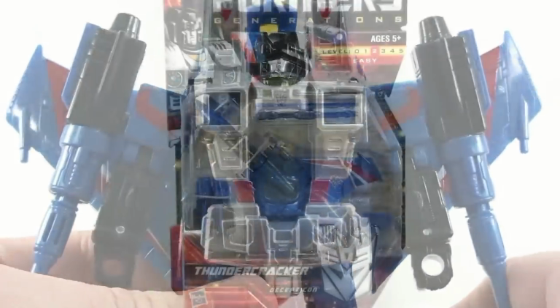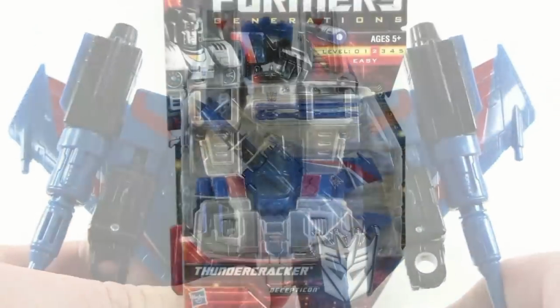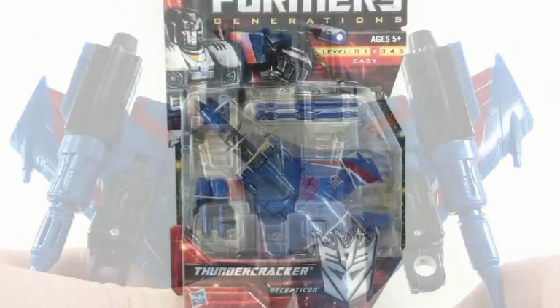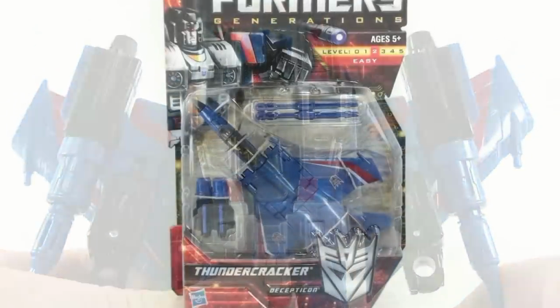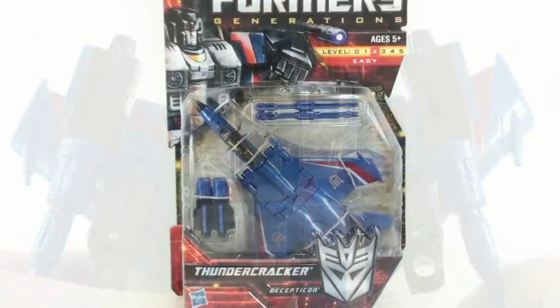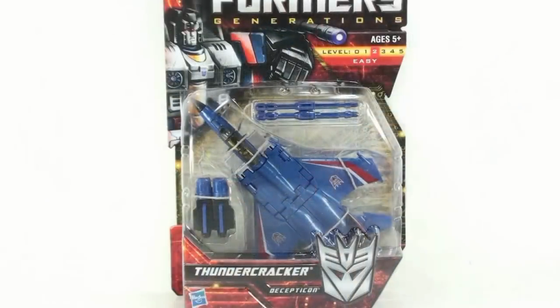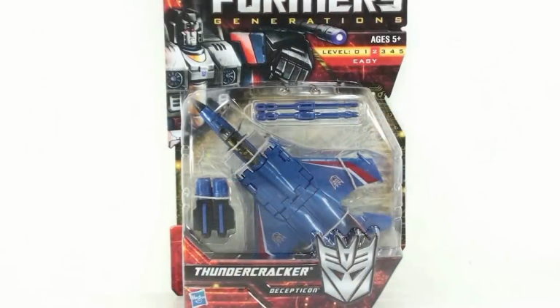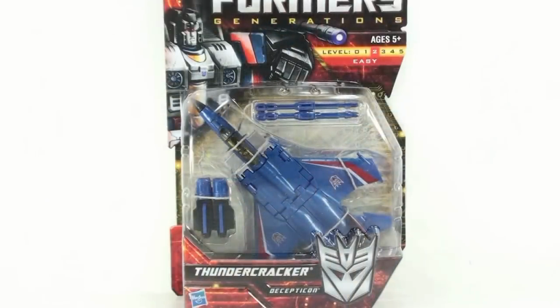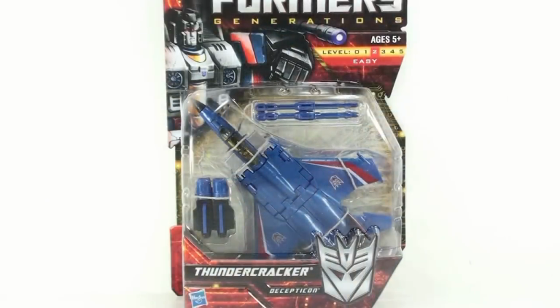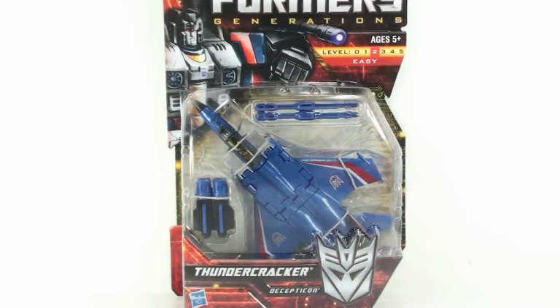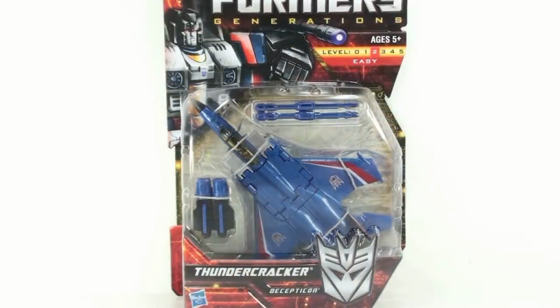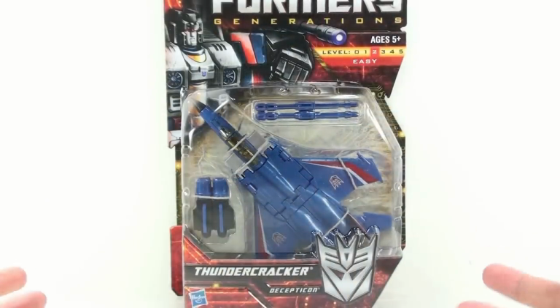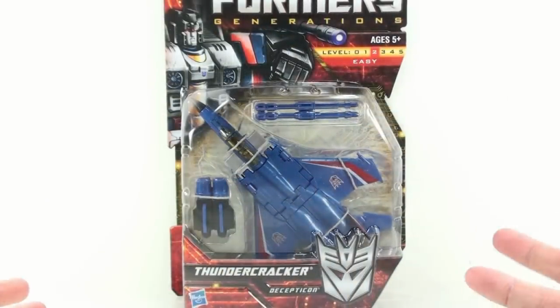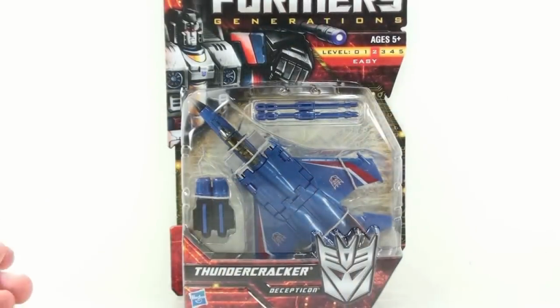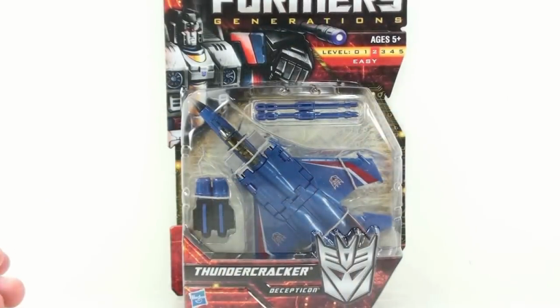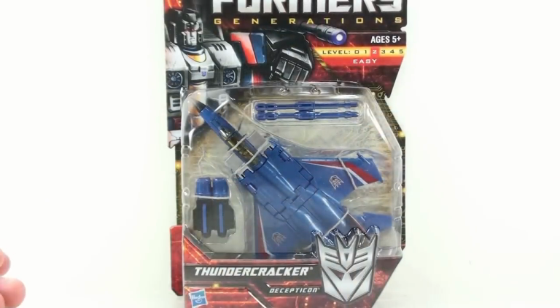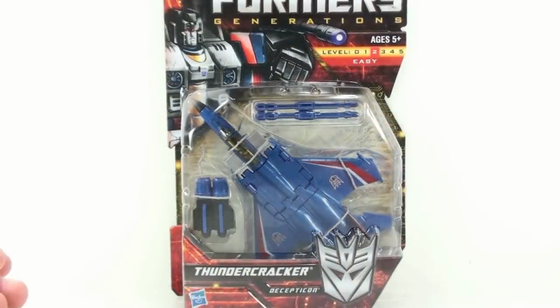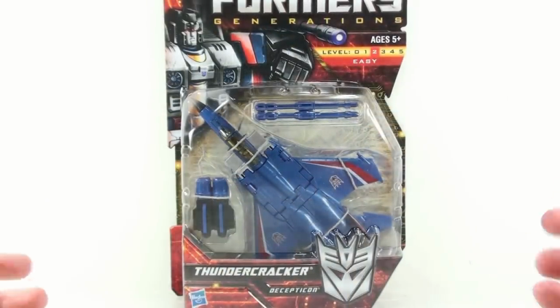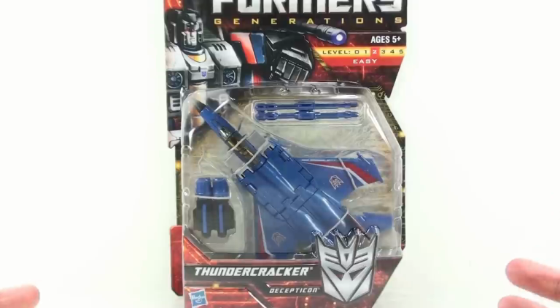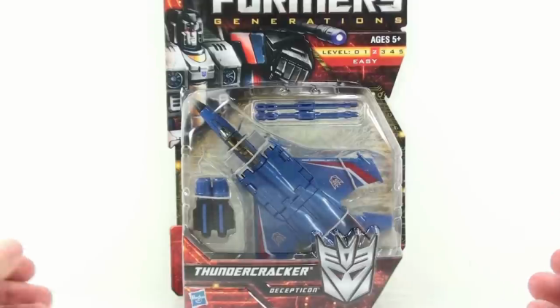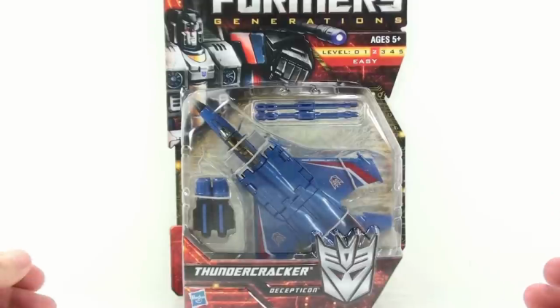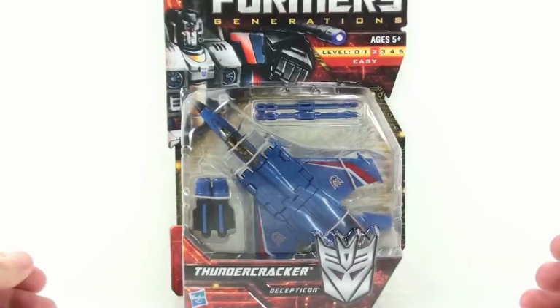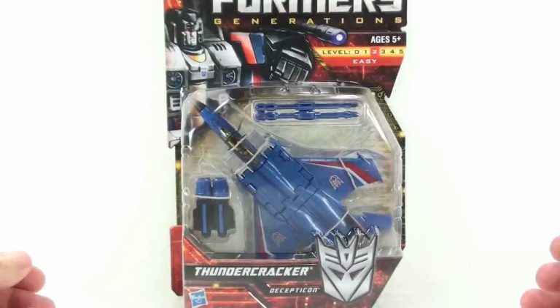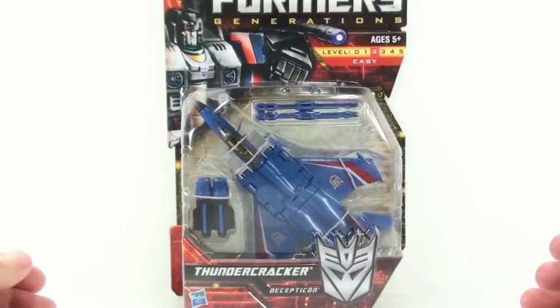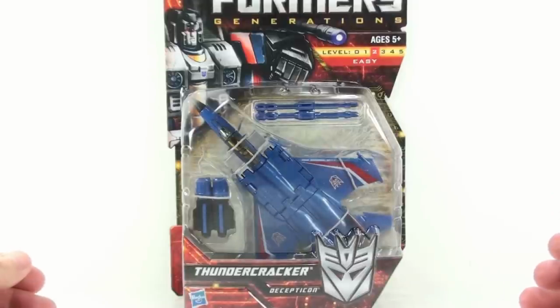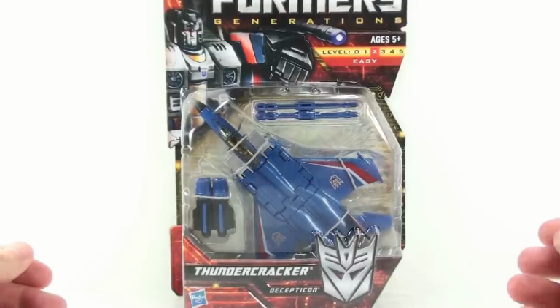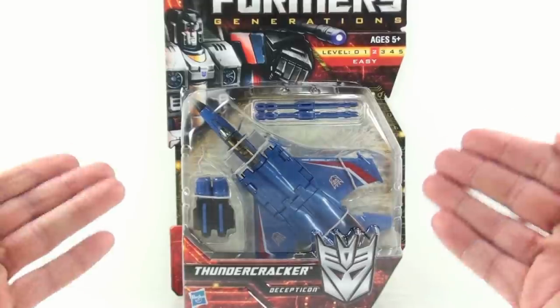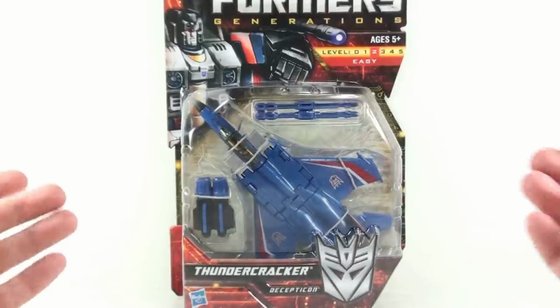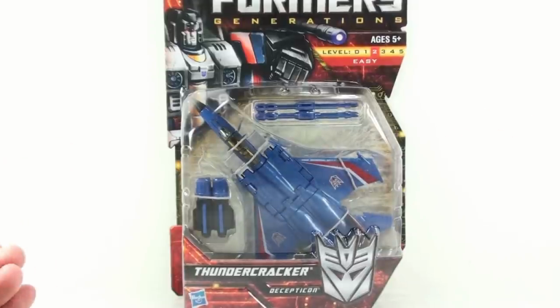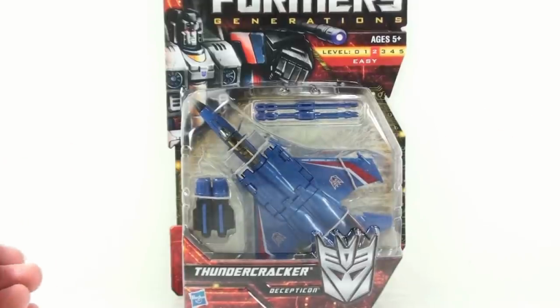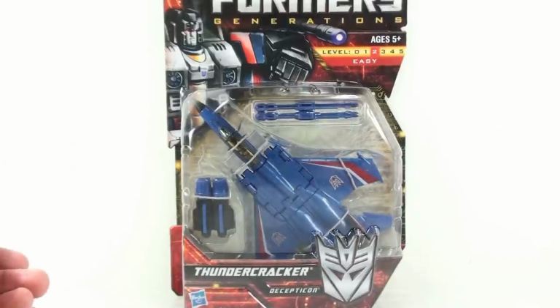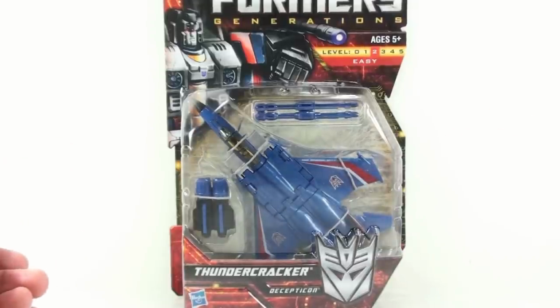This is At The Bottom. I'm just going to do another video review, and today we're going to be taking a look at the Transformers Generations Thundercracker figure.